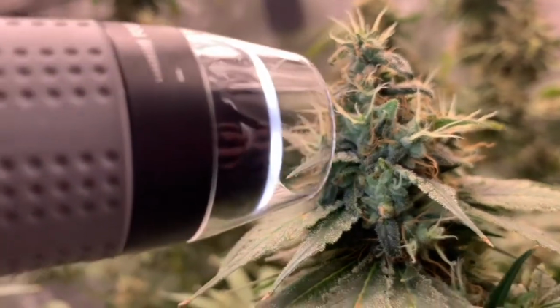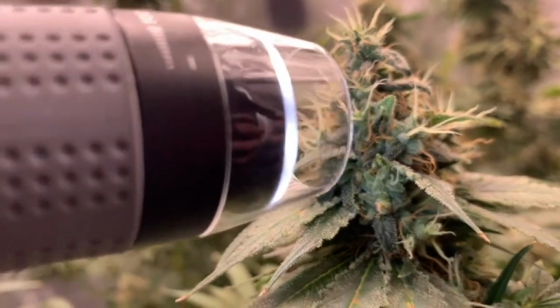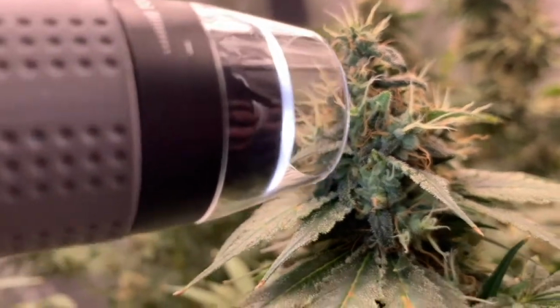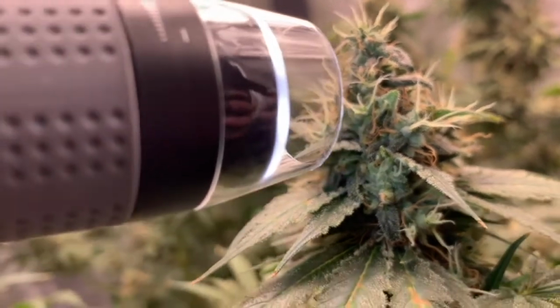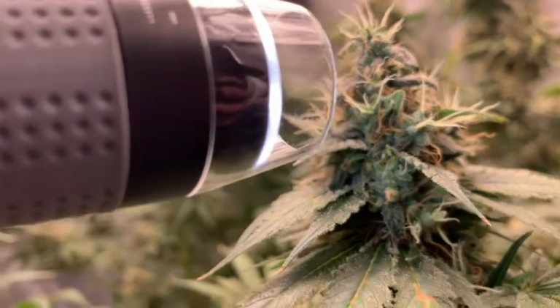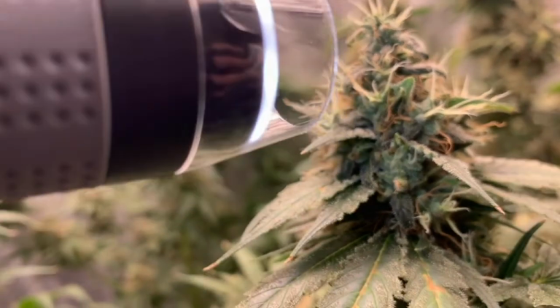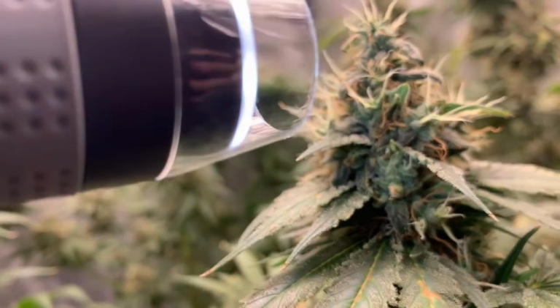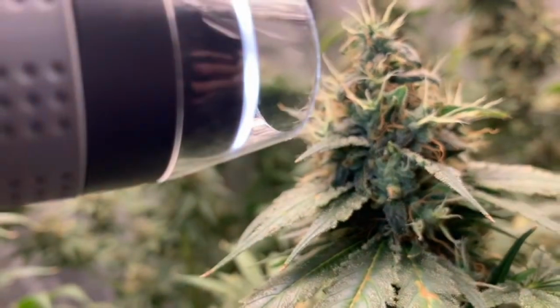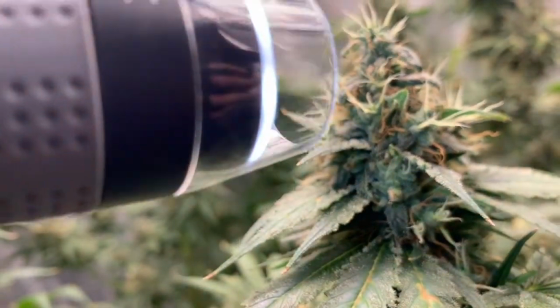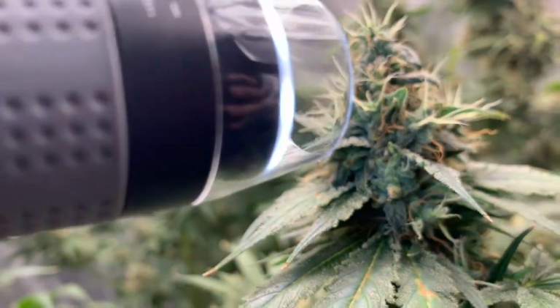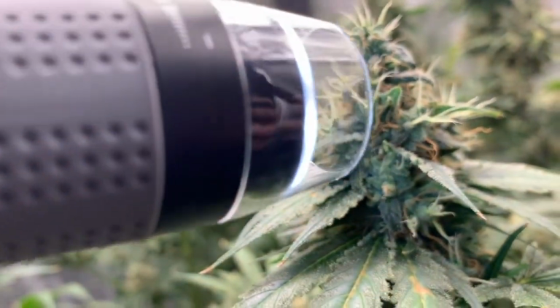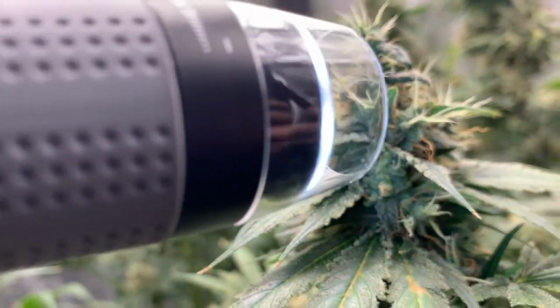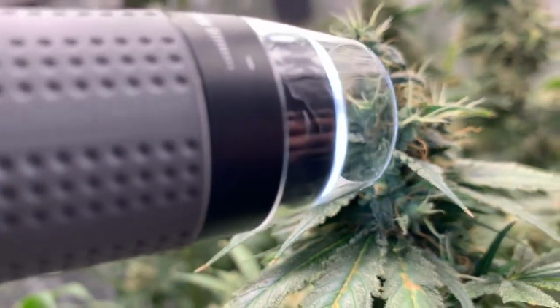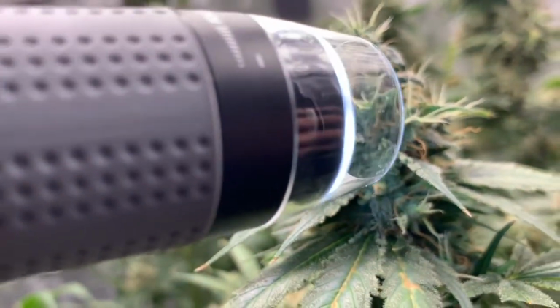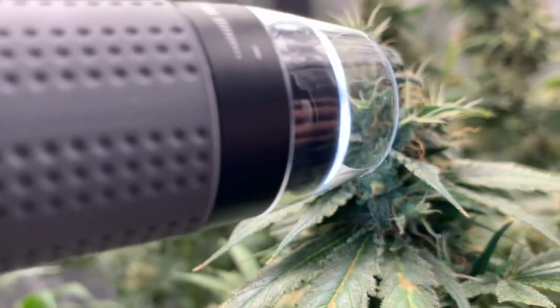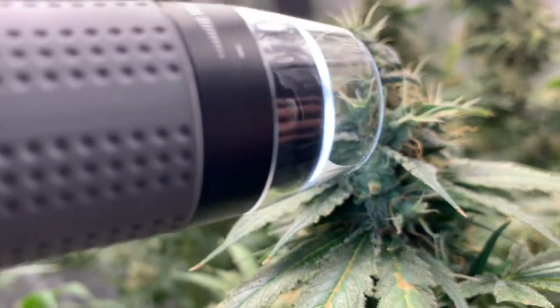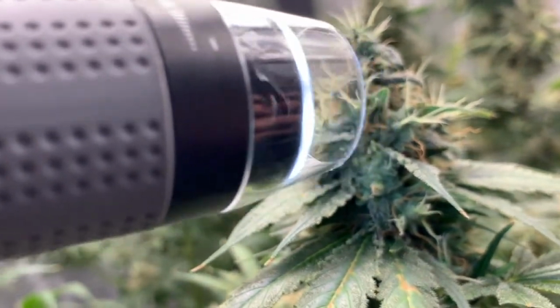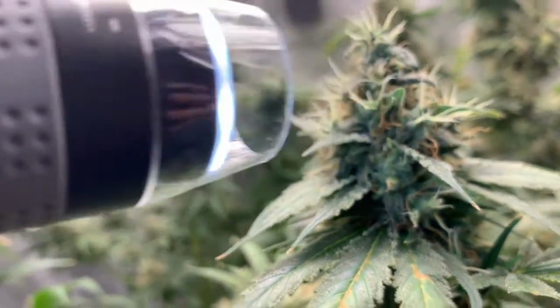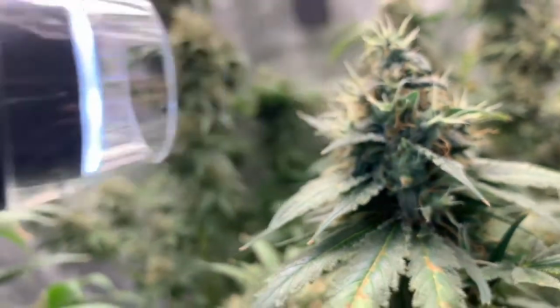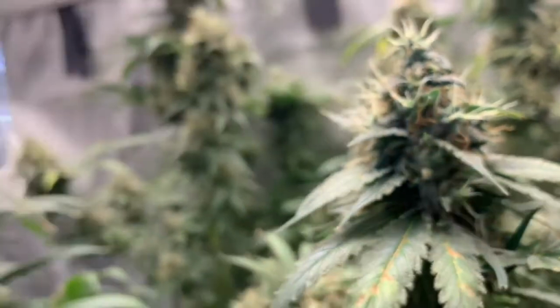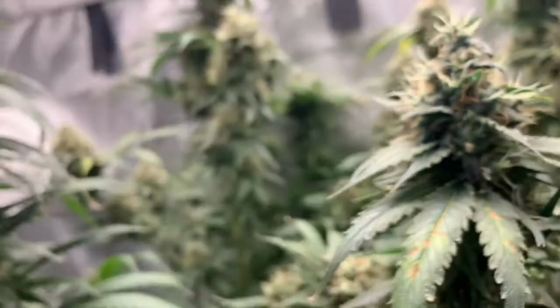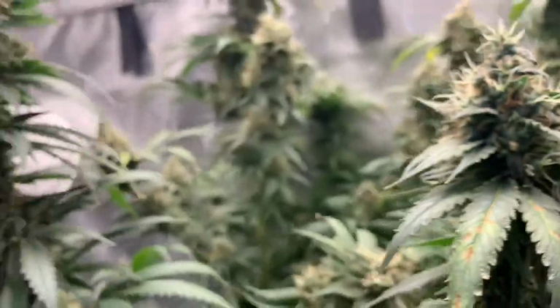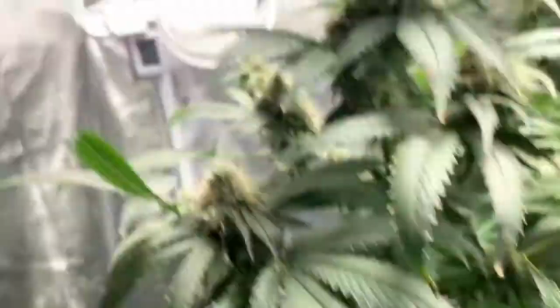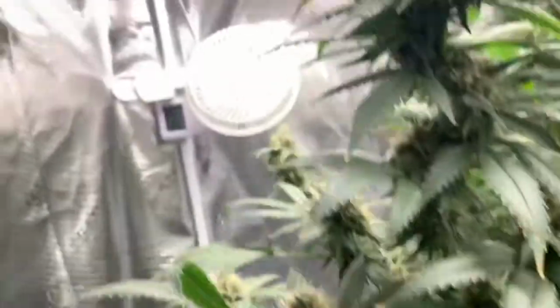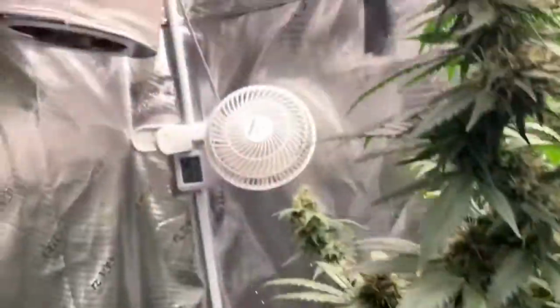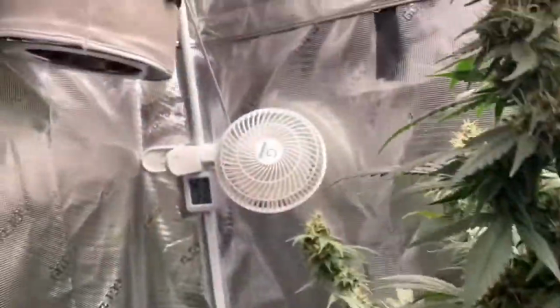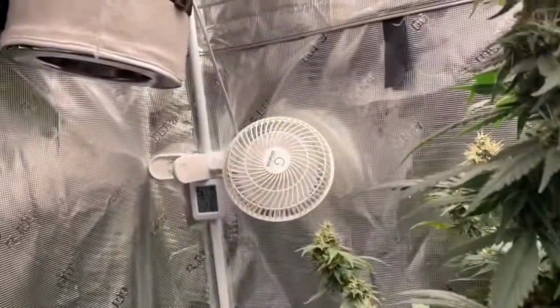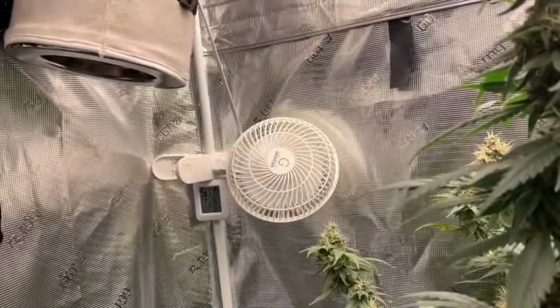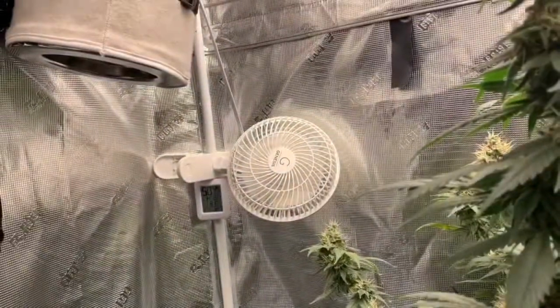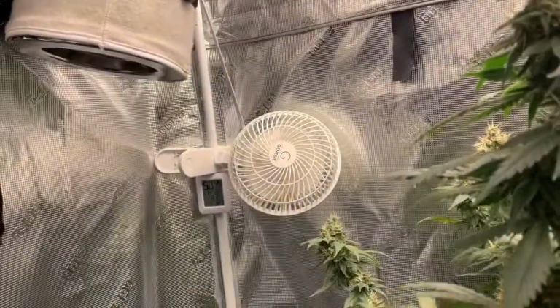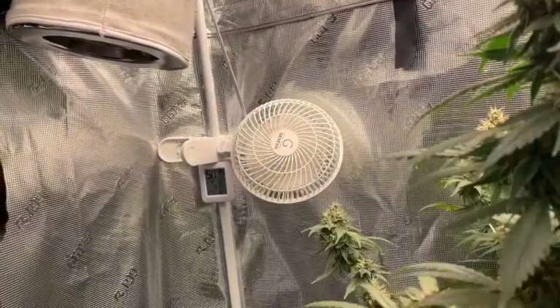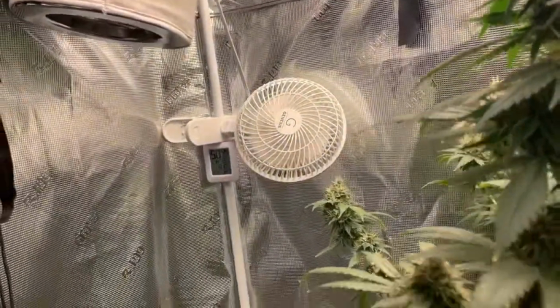We learned making this video that it would have been a lot easier to view the trichomes with the magnifier if the fans had been turned off first.